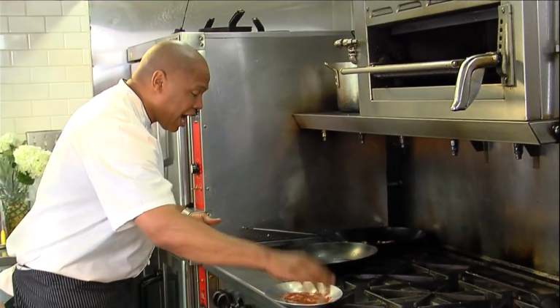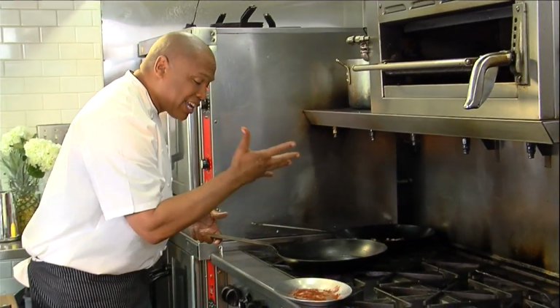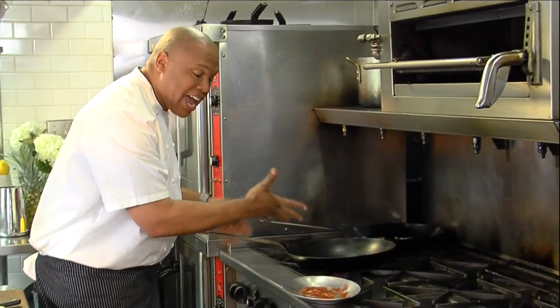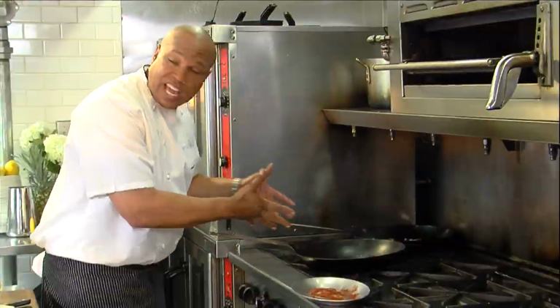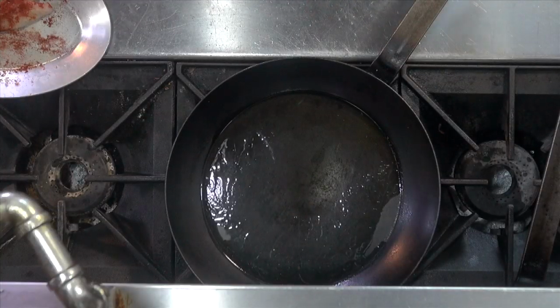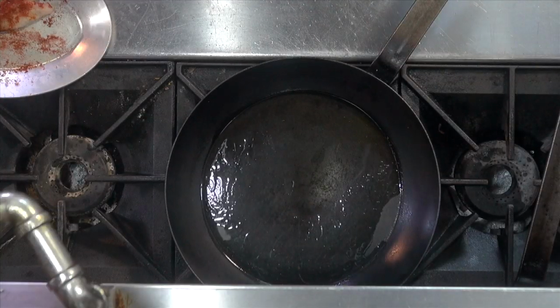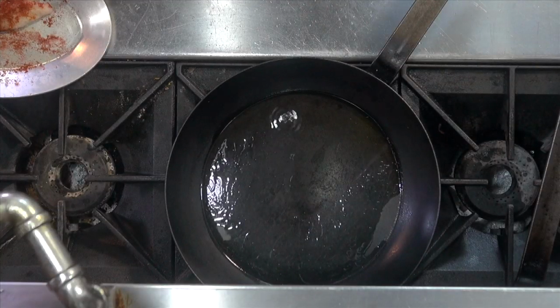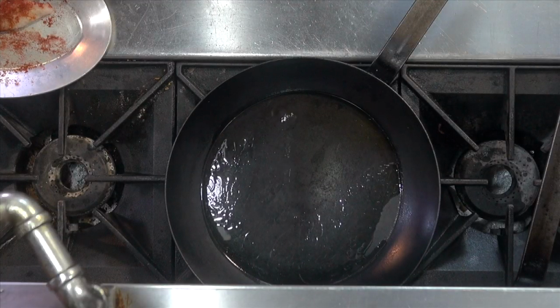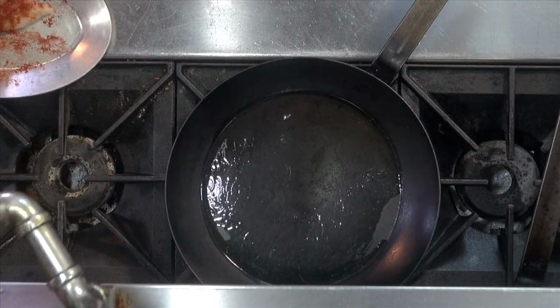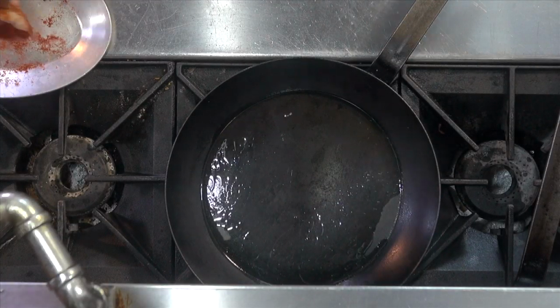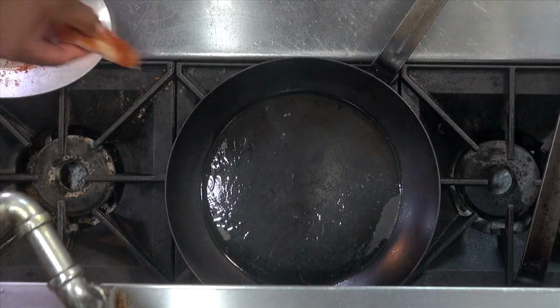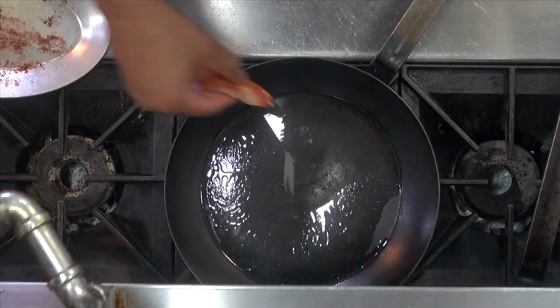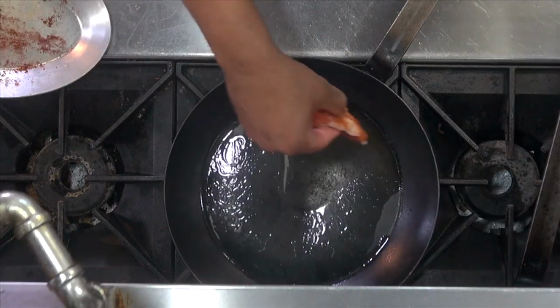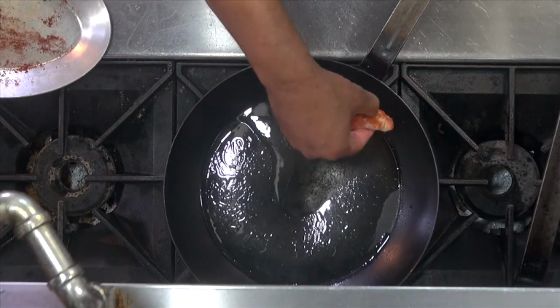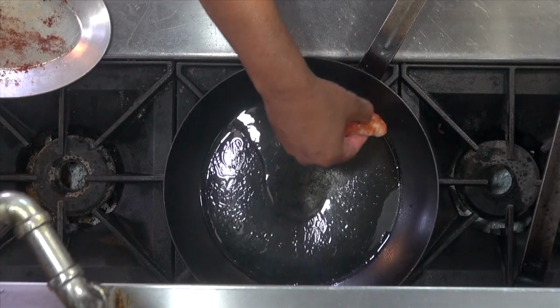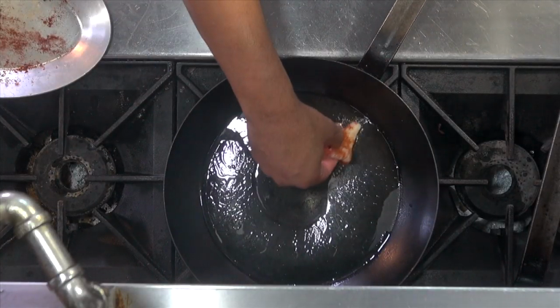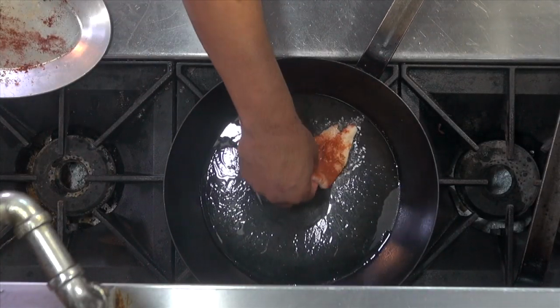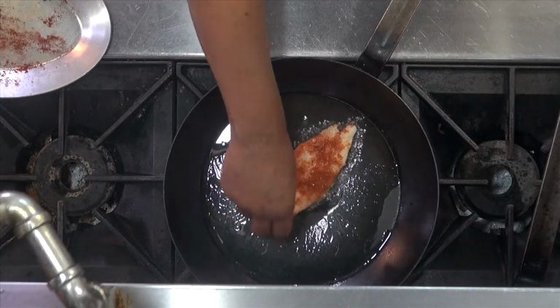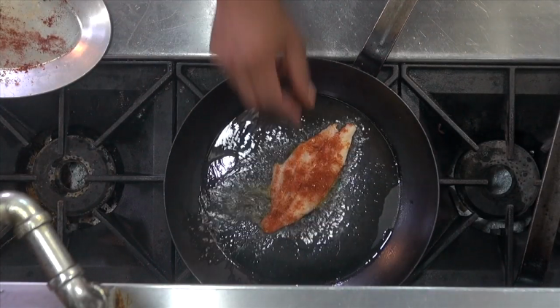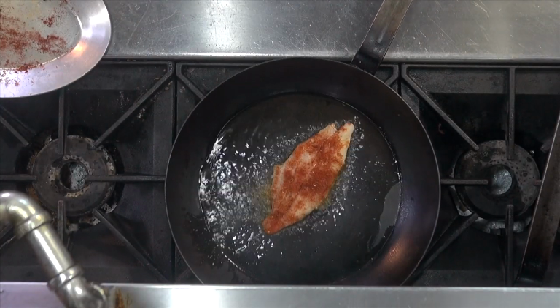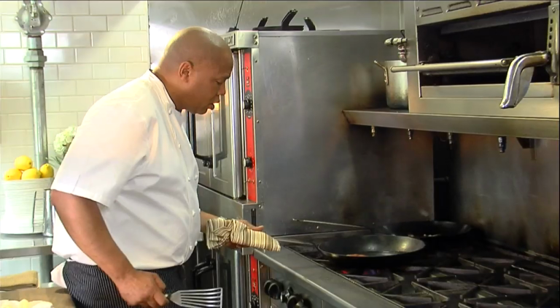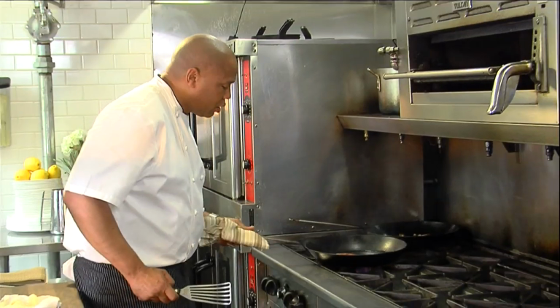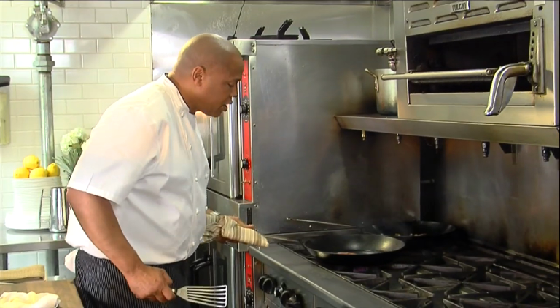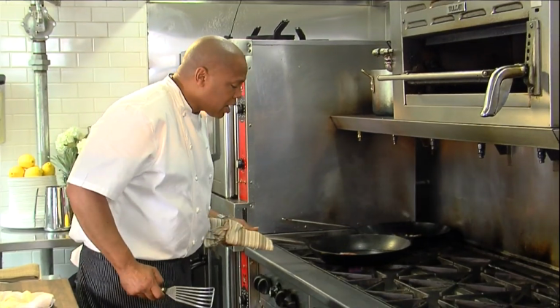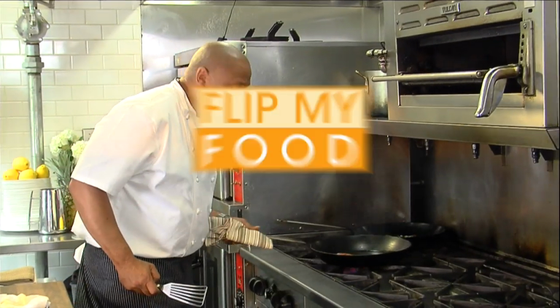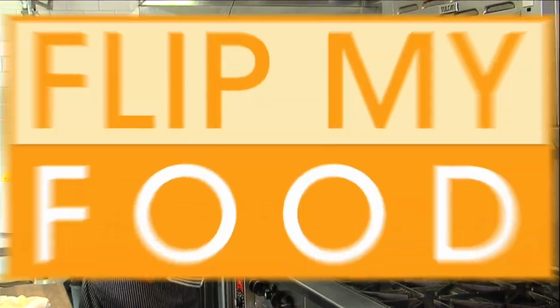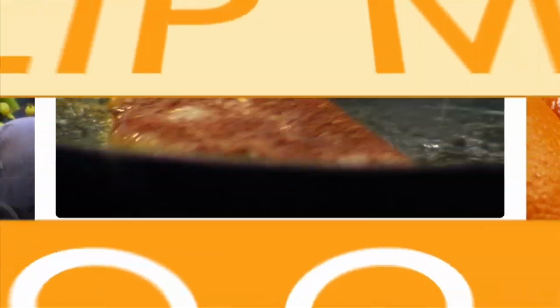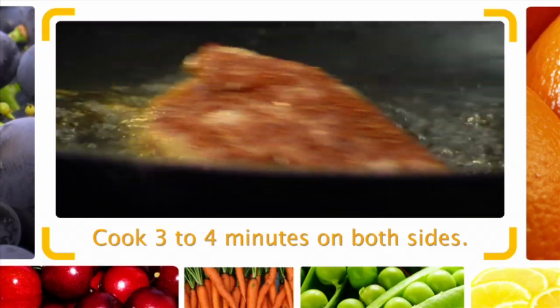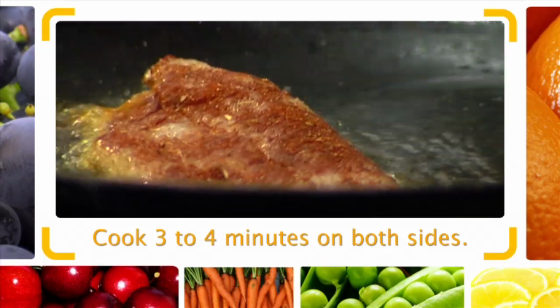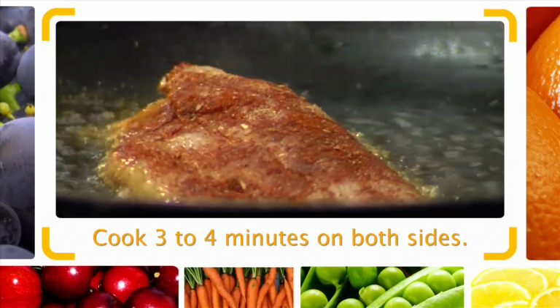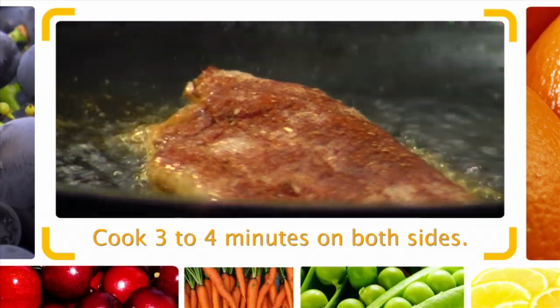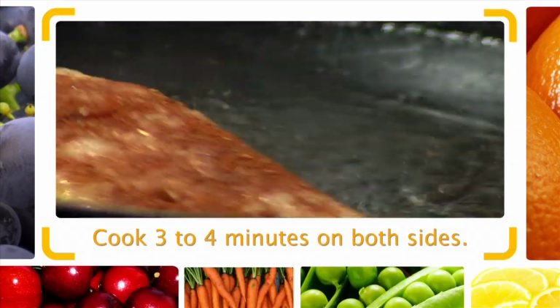I got a cast iron skillet, super hot. You lay that catfish in, just like that. Nothing like blackened catfish or blackened shrimp.